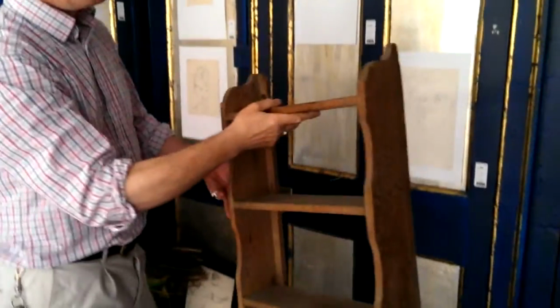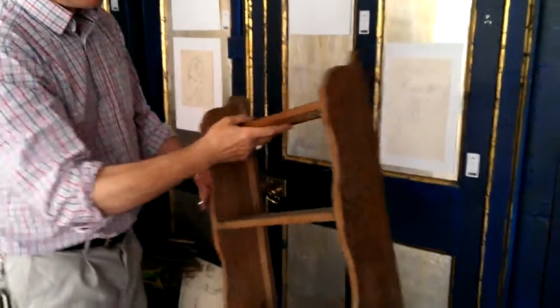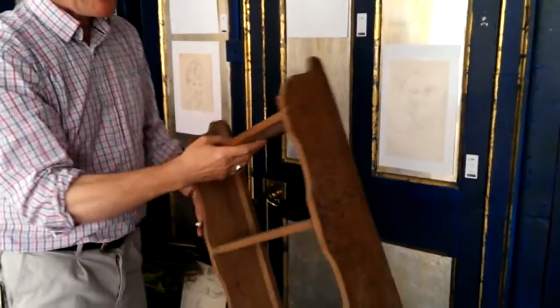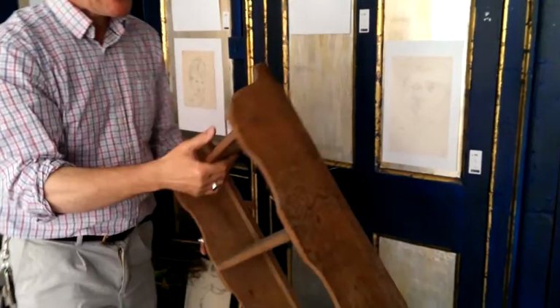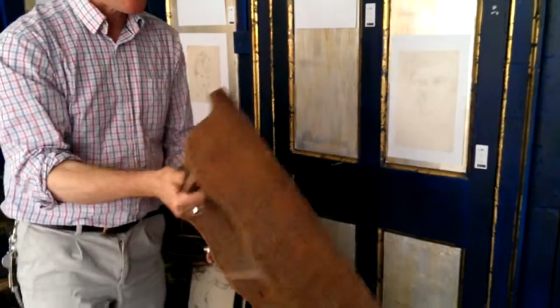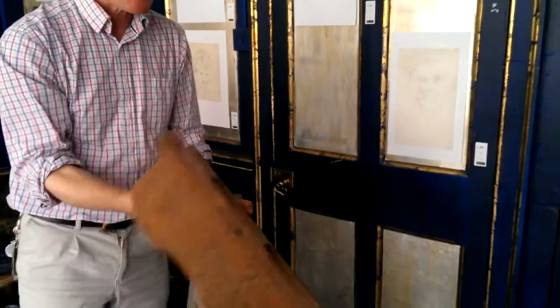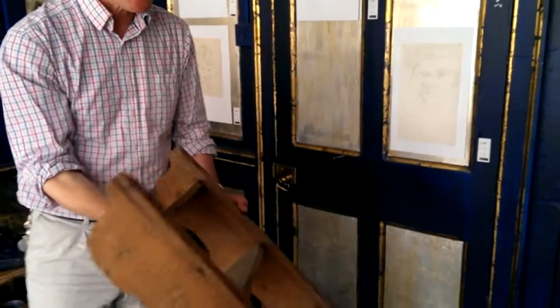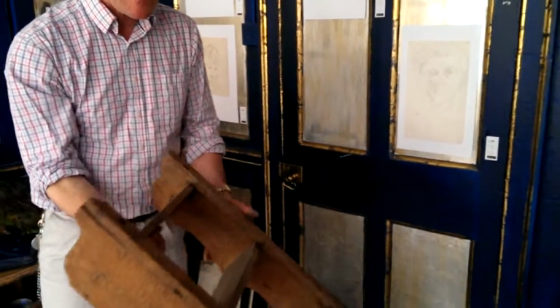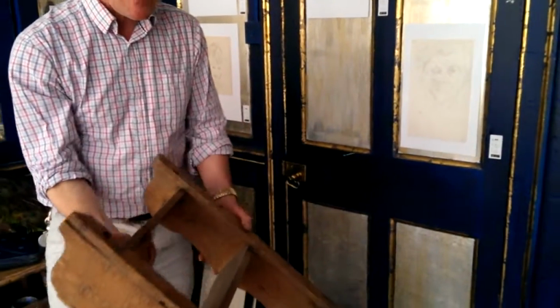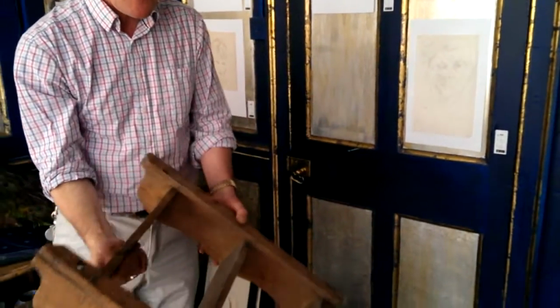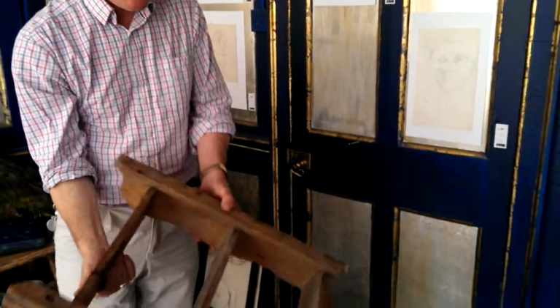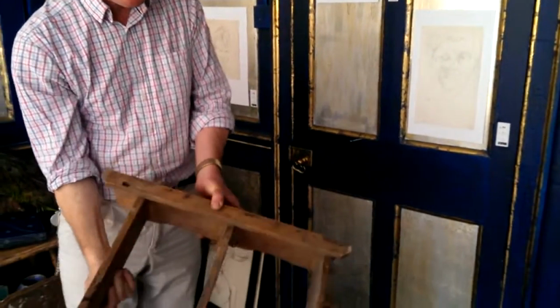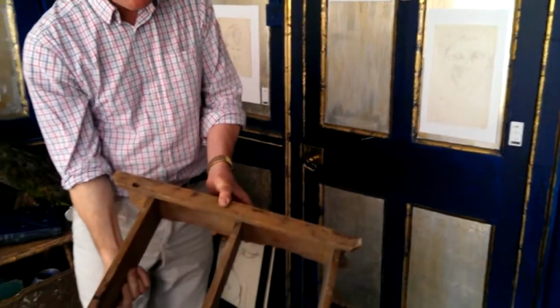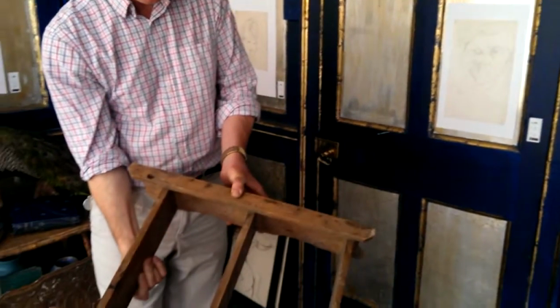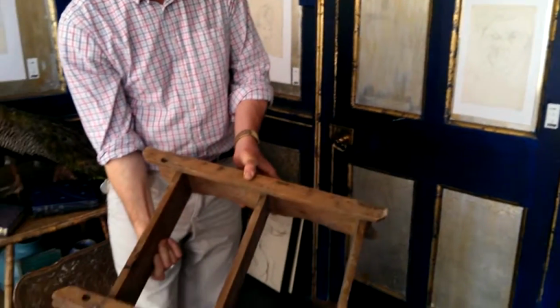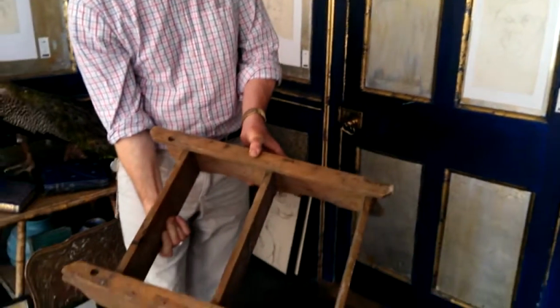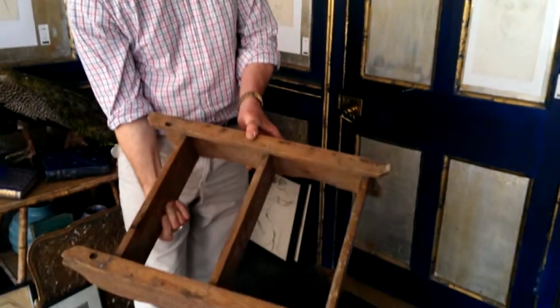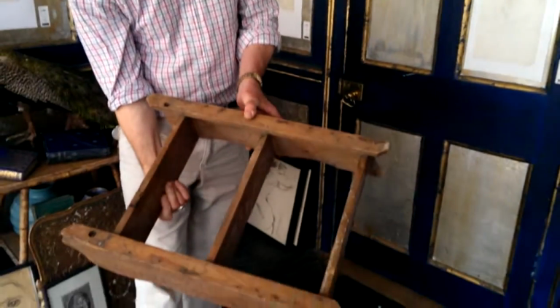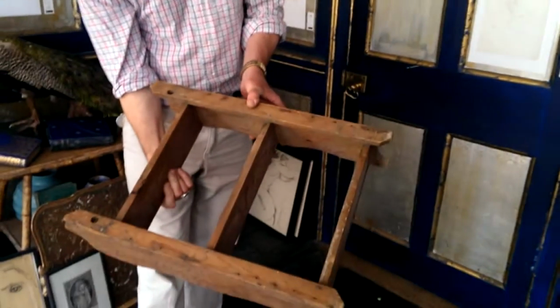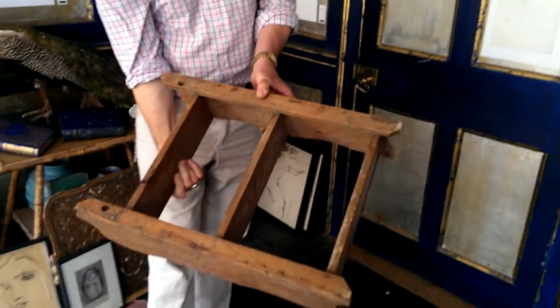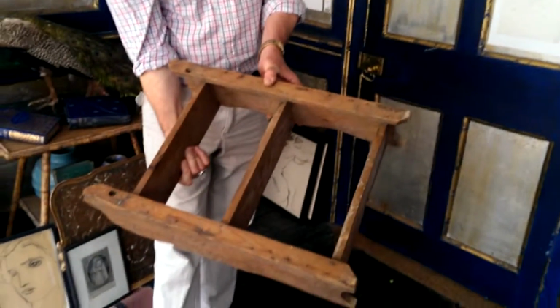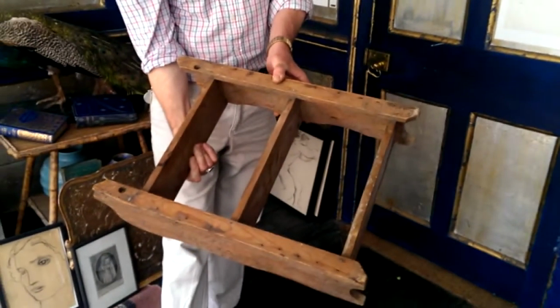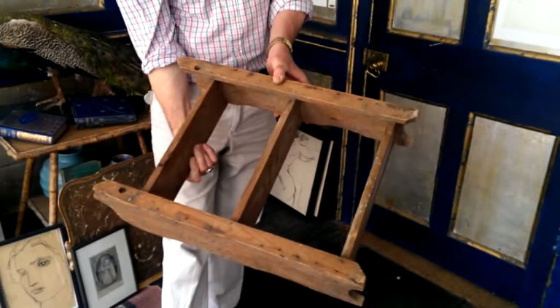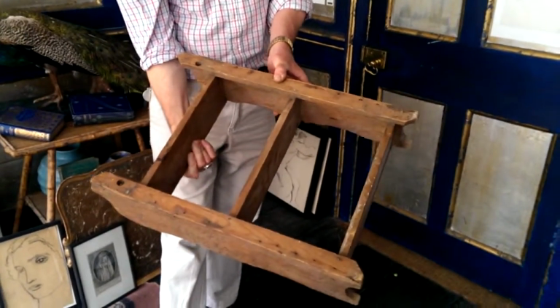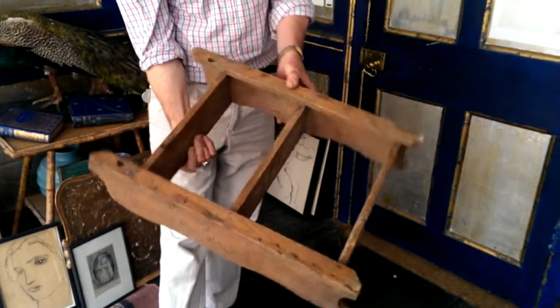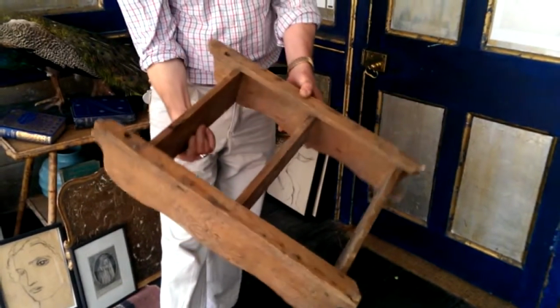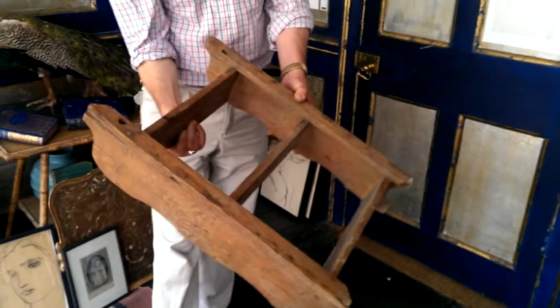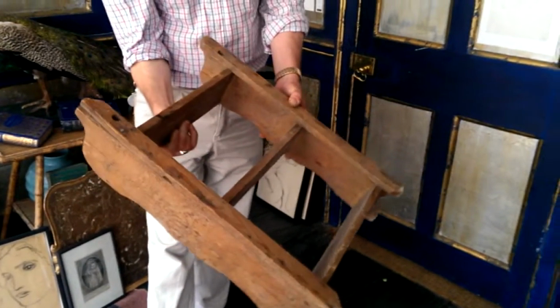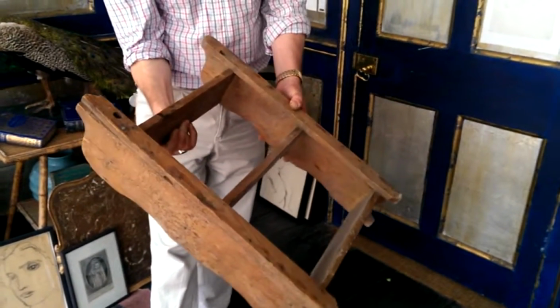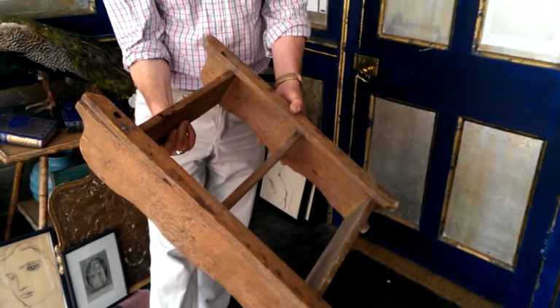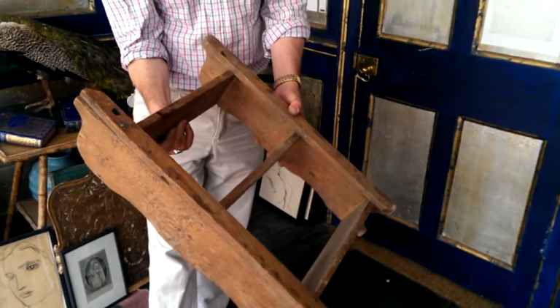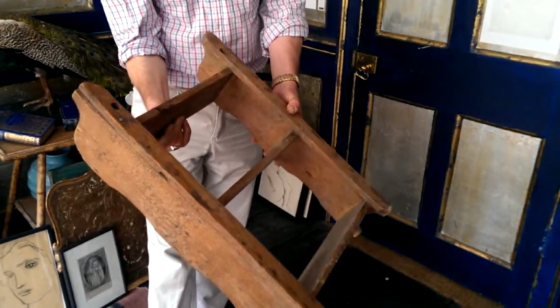Buy or collect strictly — no postage, no couriers — in London E1.